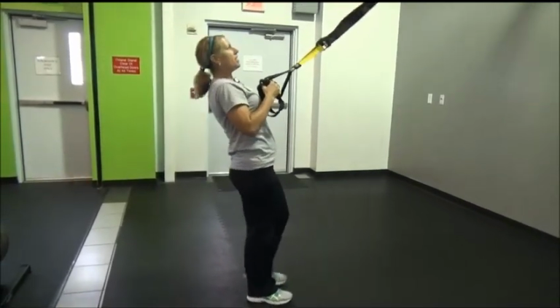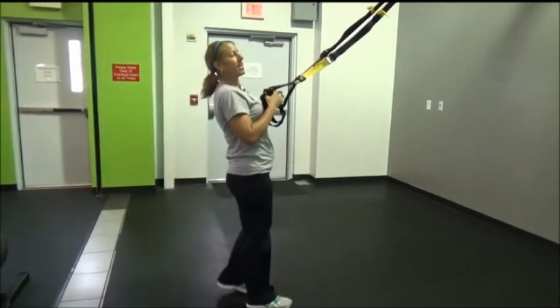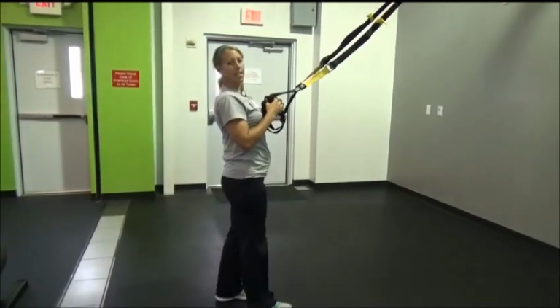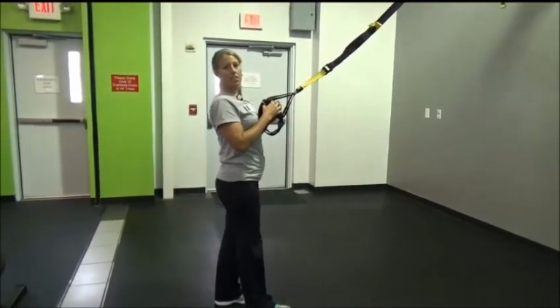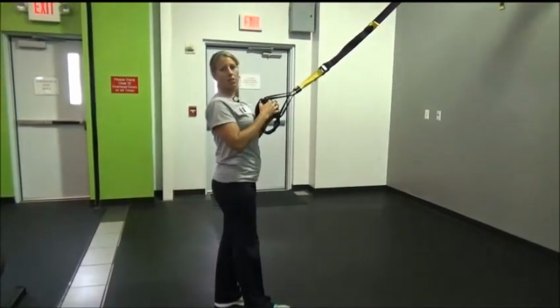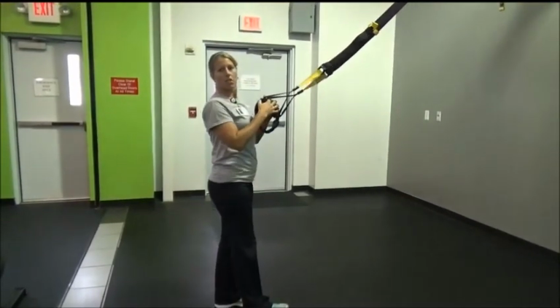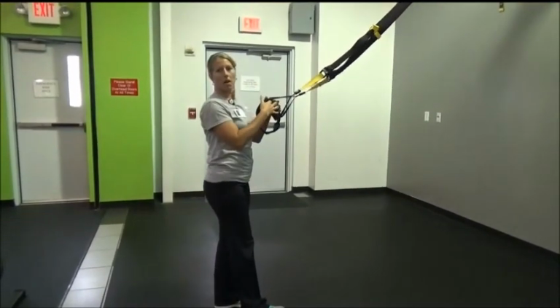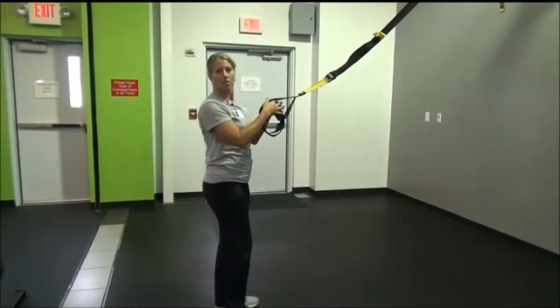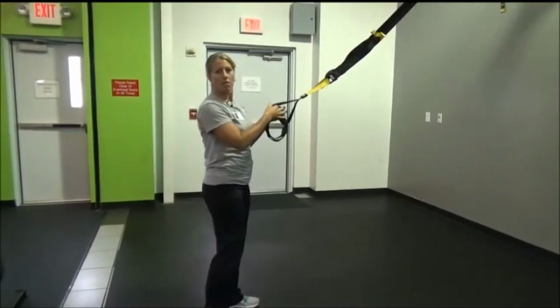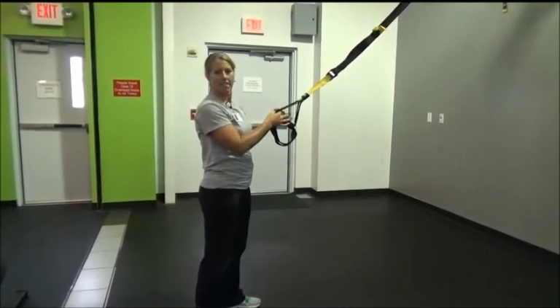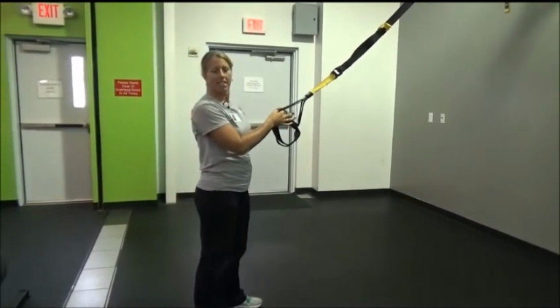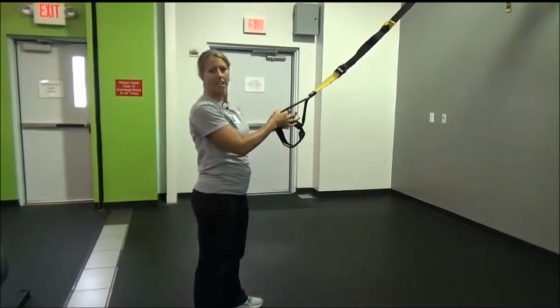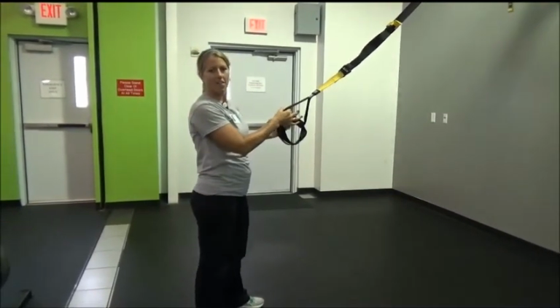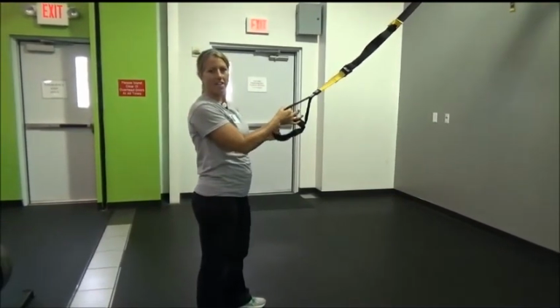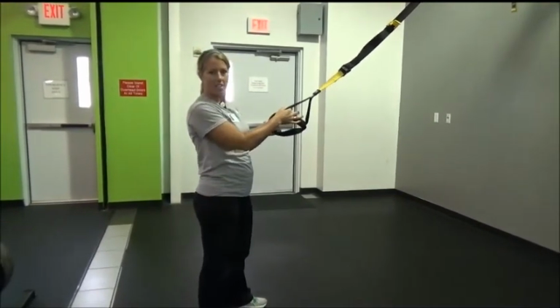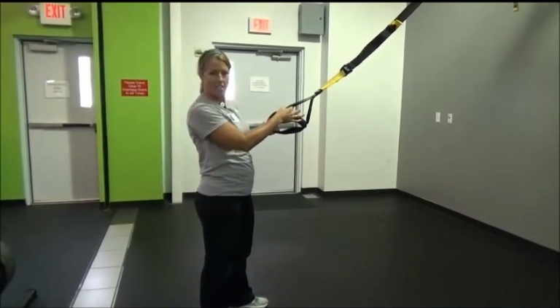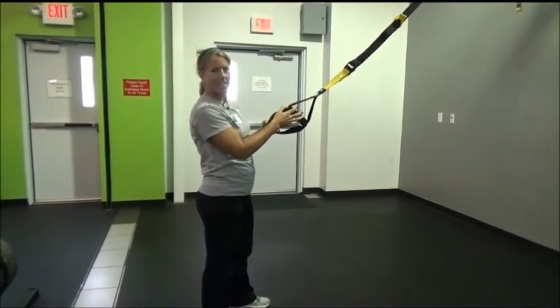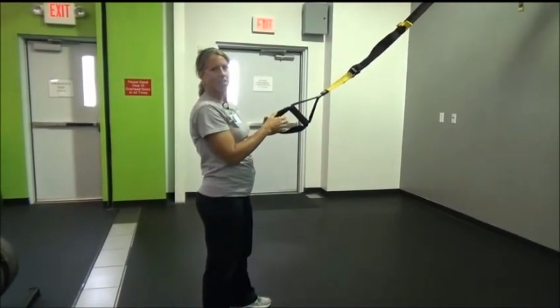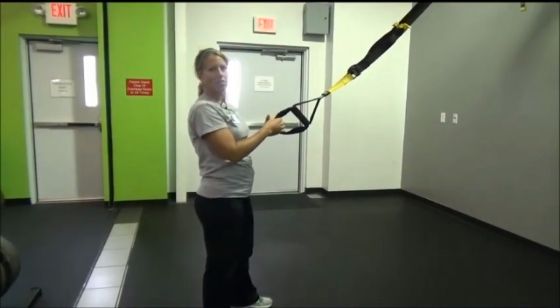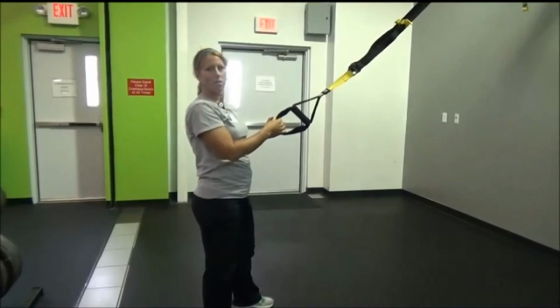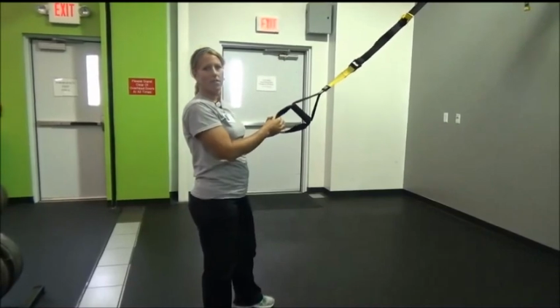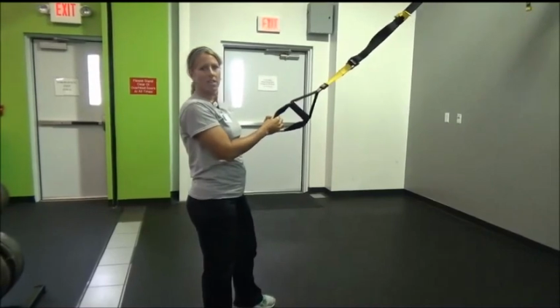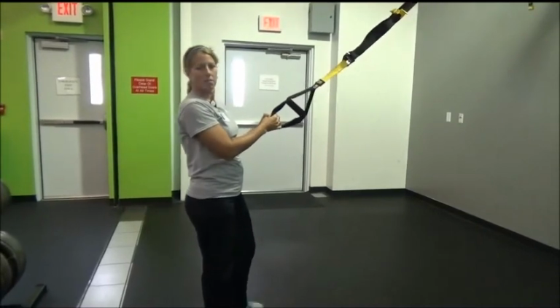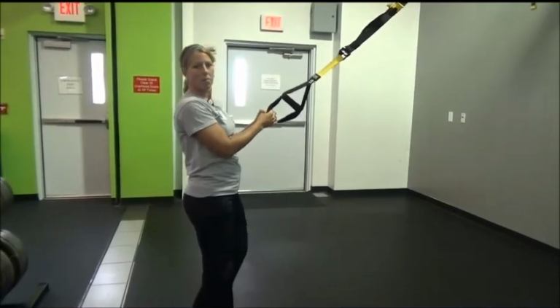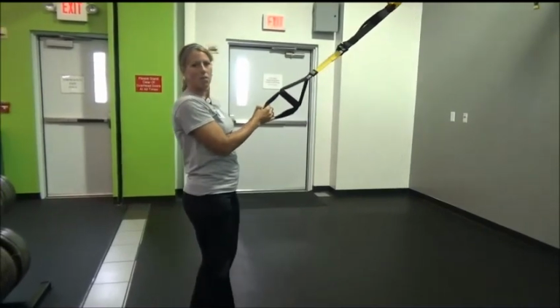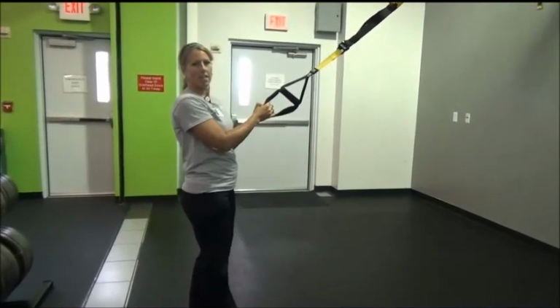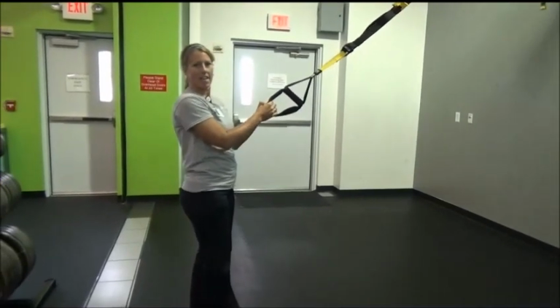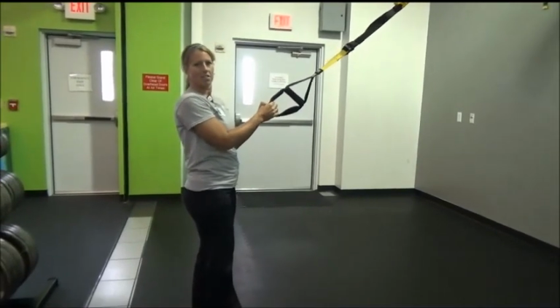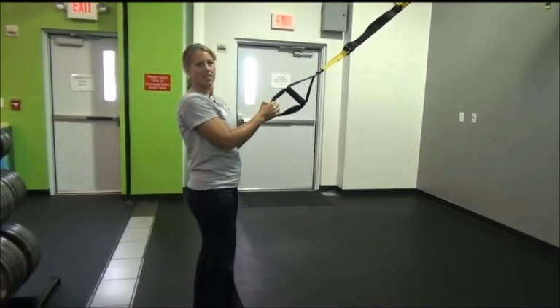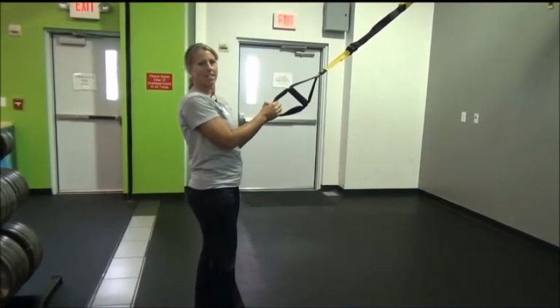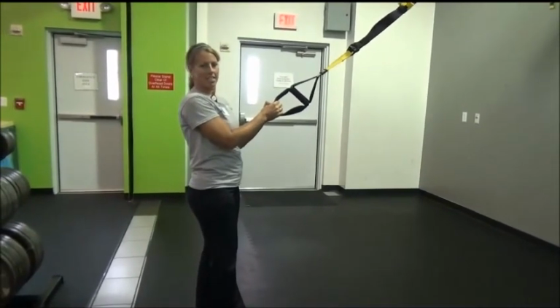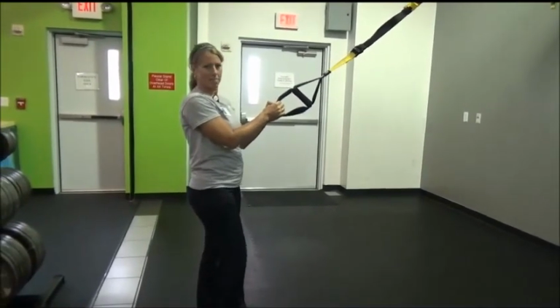That's how you do a squat row on the TRX. Stay tuned for more Facebook posts on exercise tips.